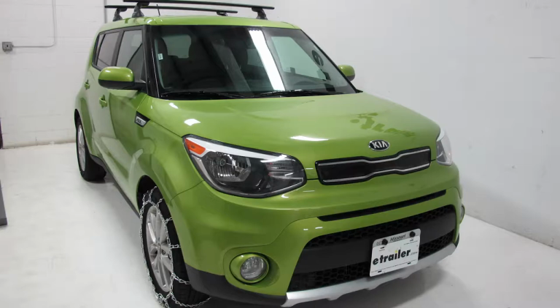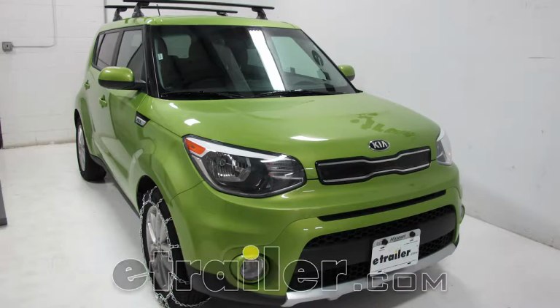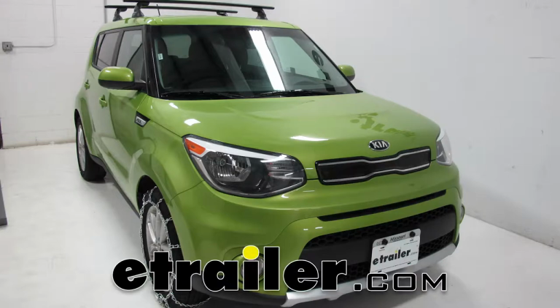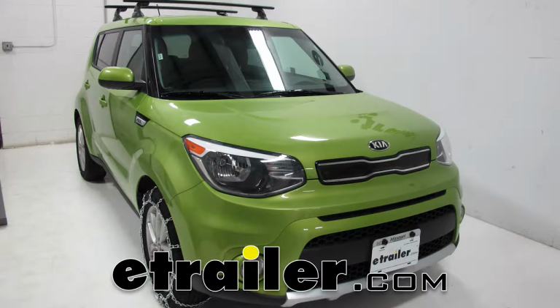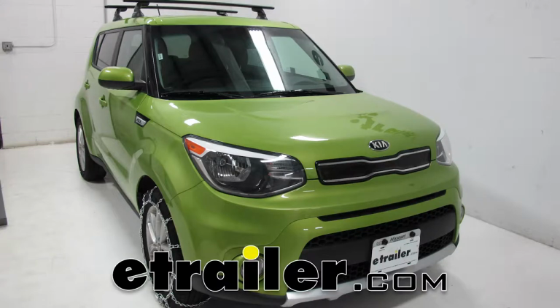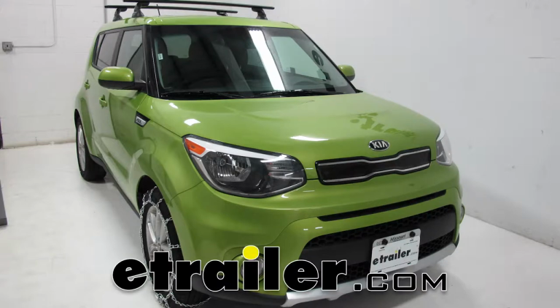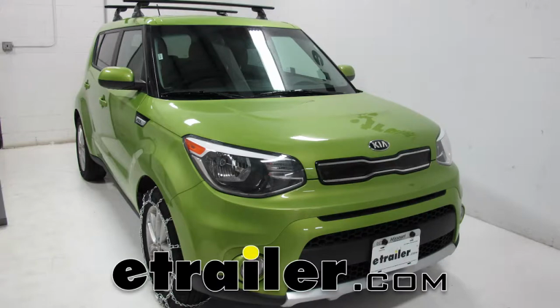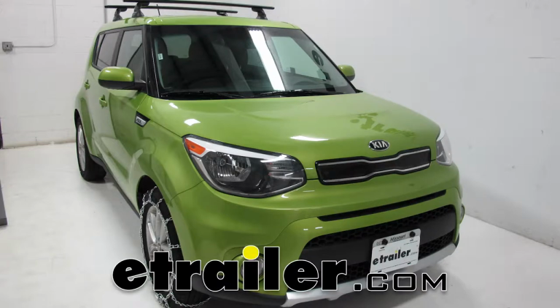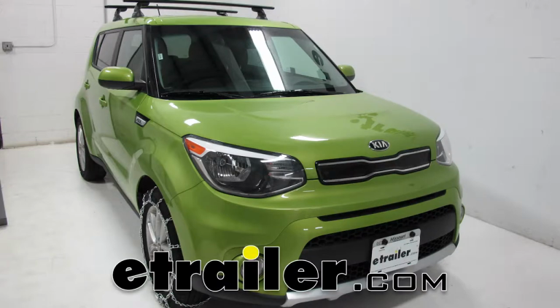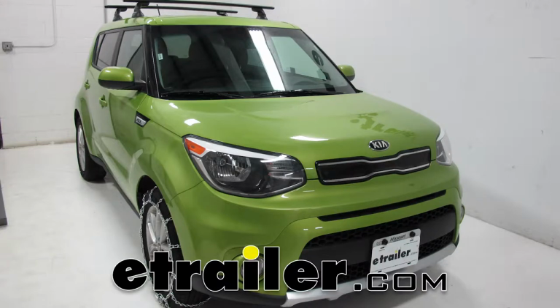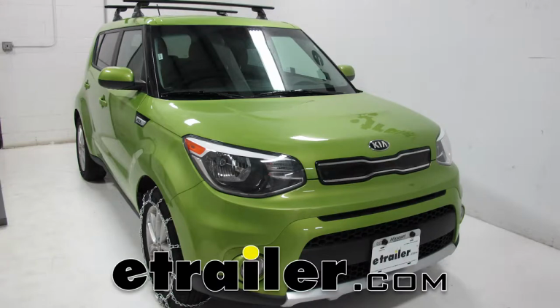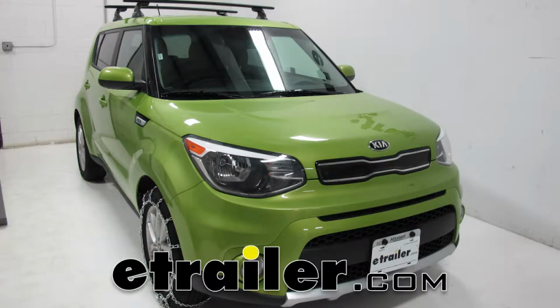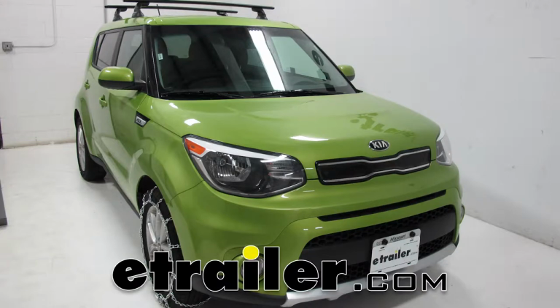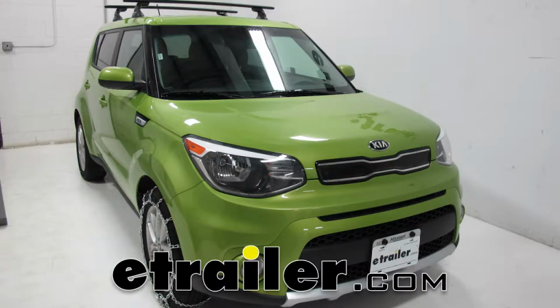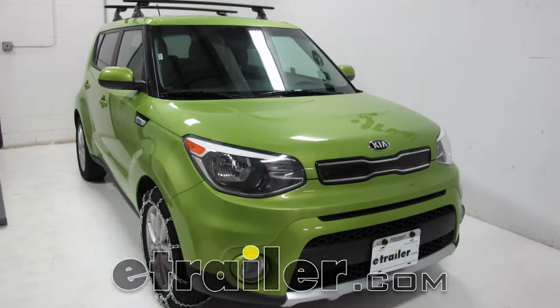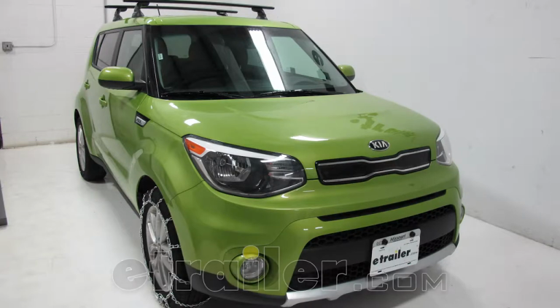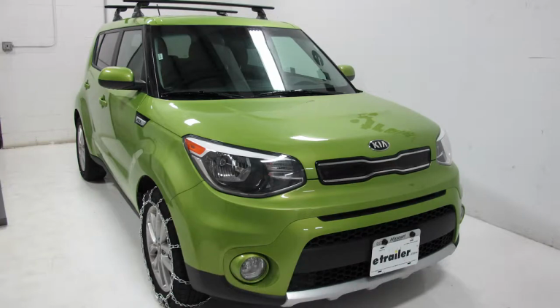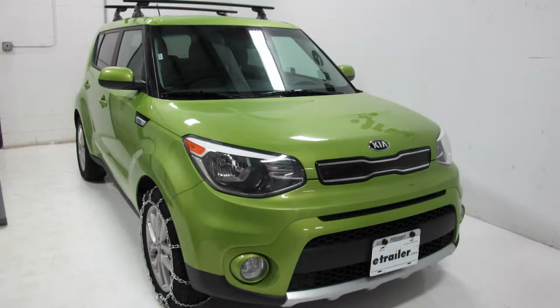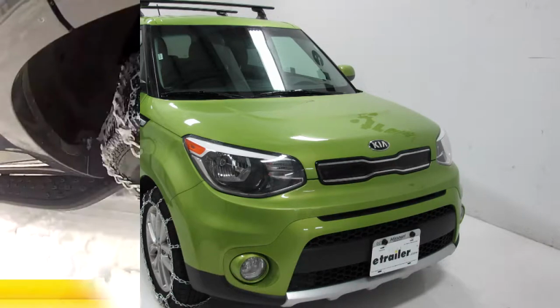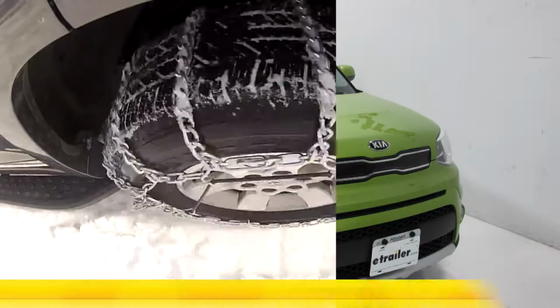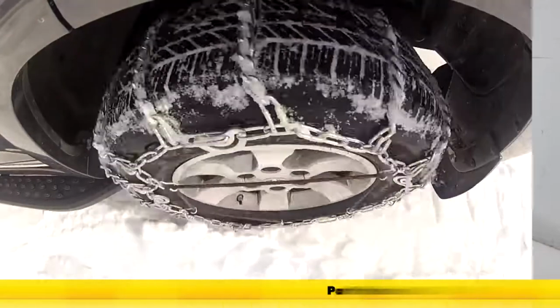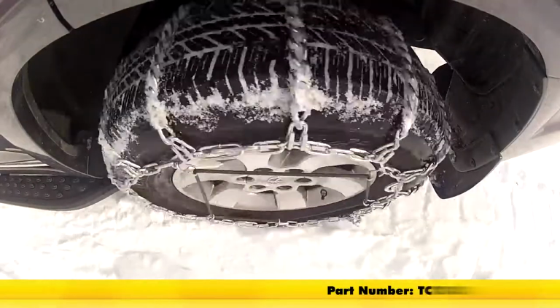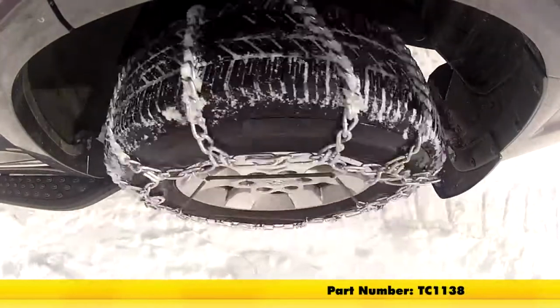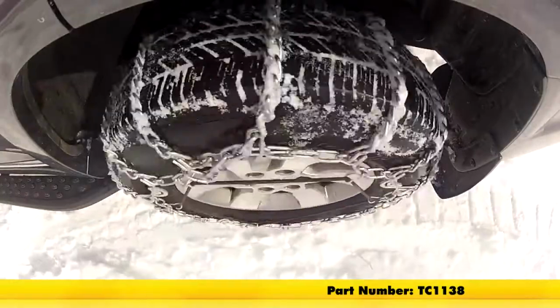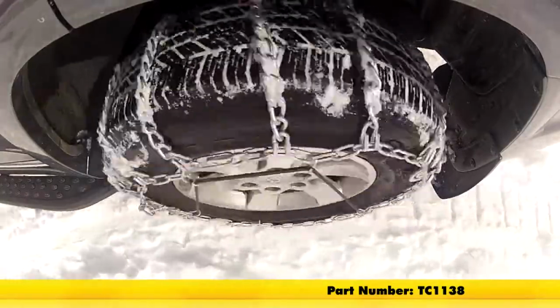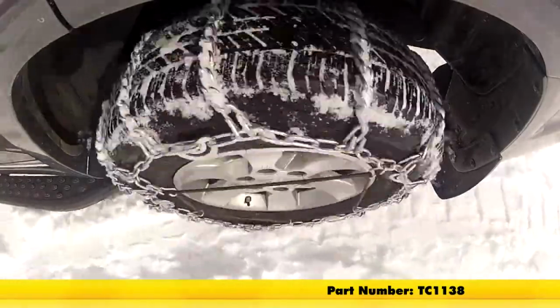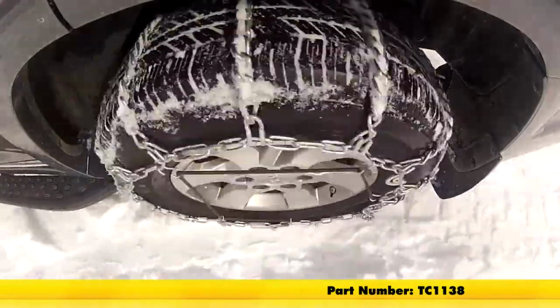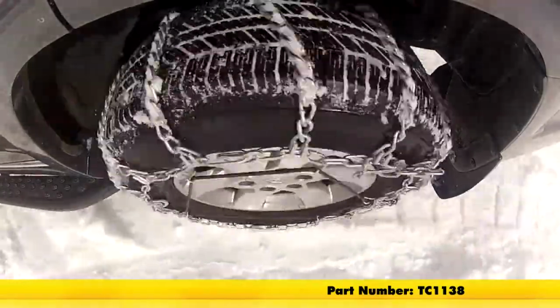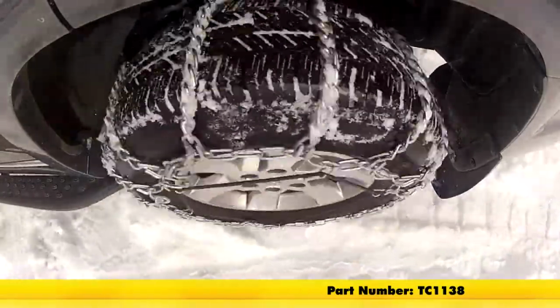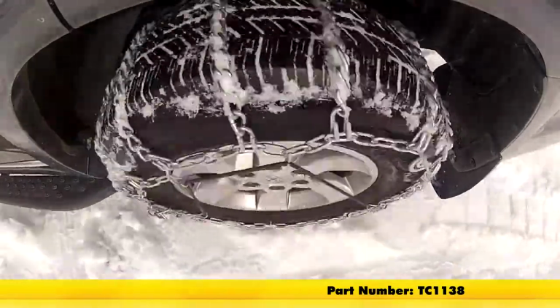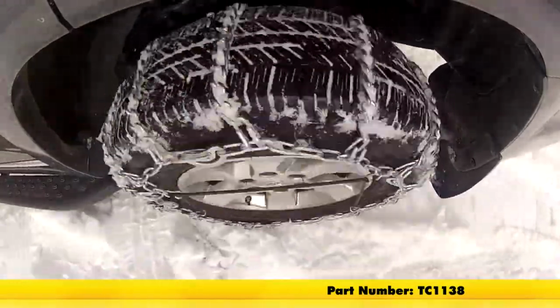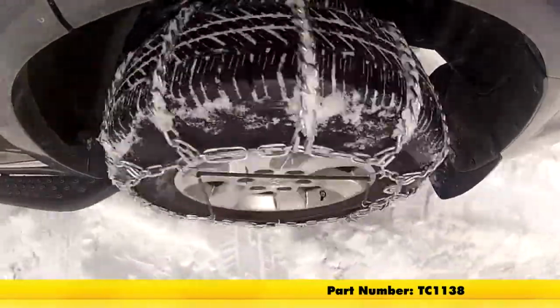Today on our 2017 Kia Soul, we're going to be test fitting the Titan Snow Tire Chains with a ladder pattern, part number TC1138.